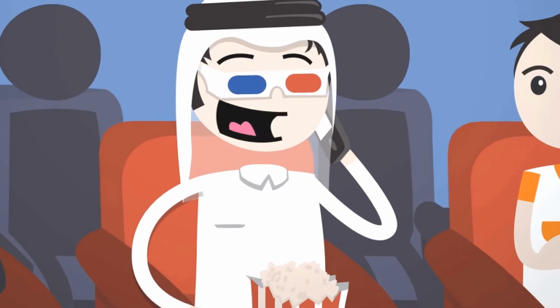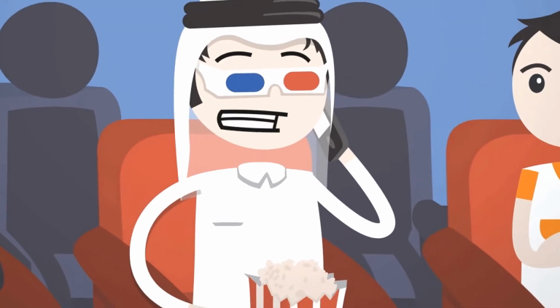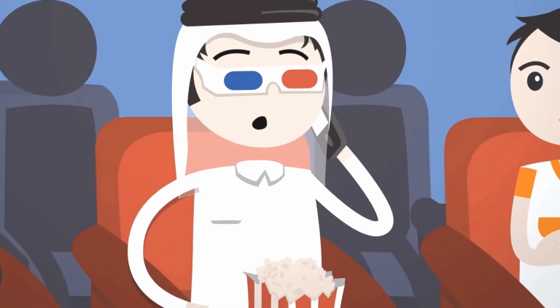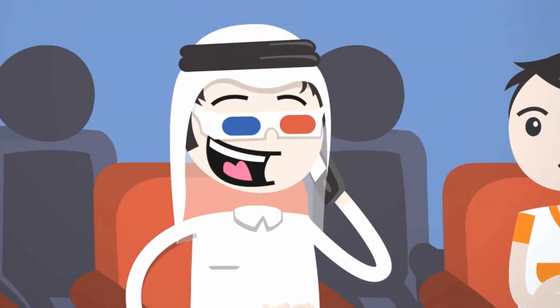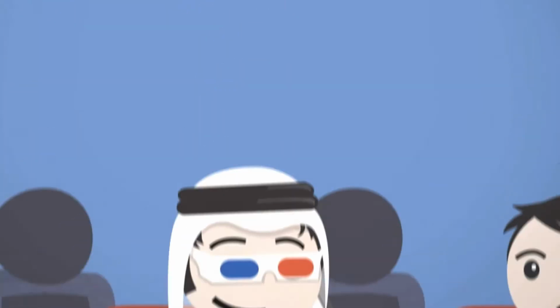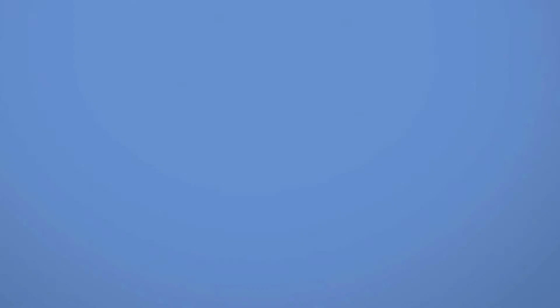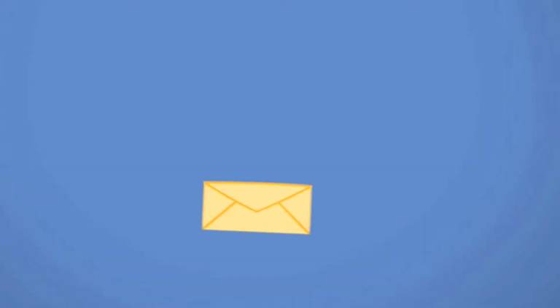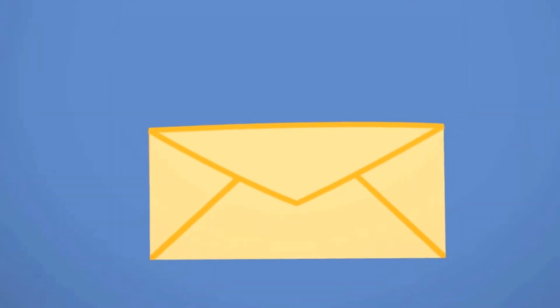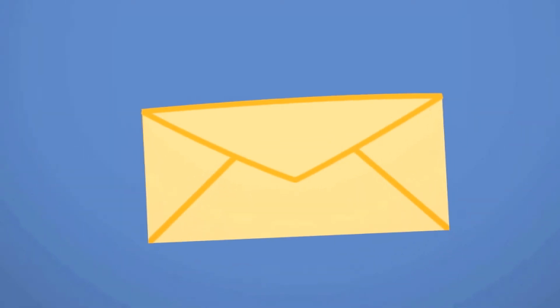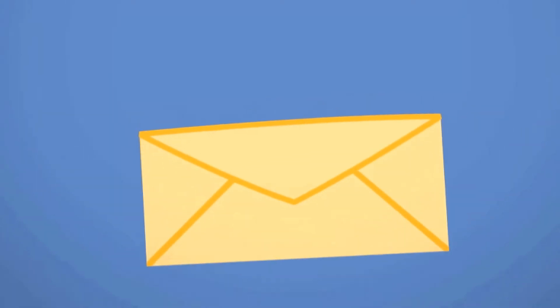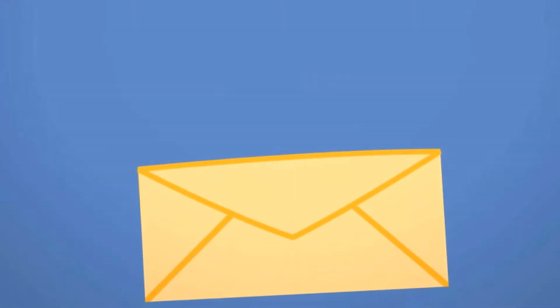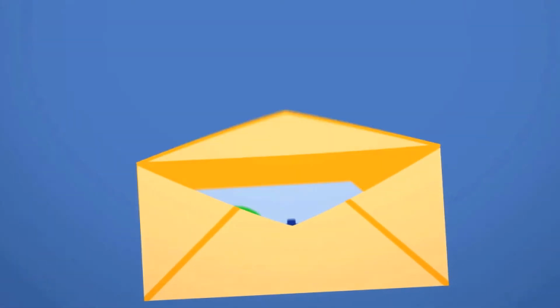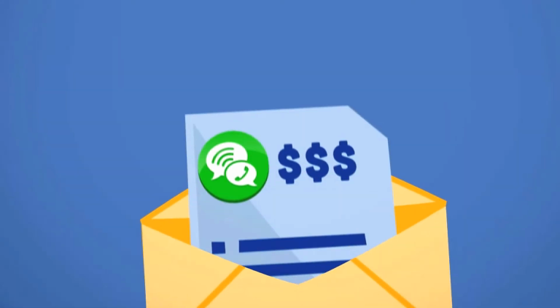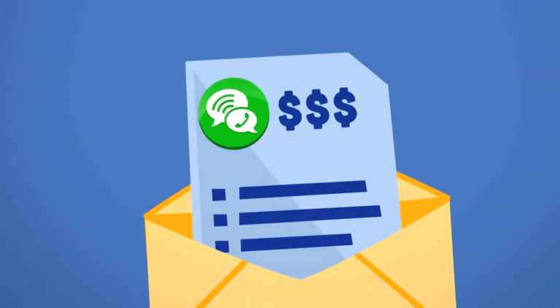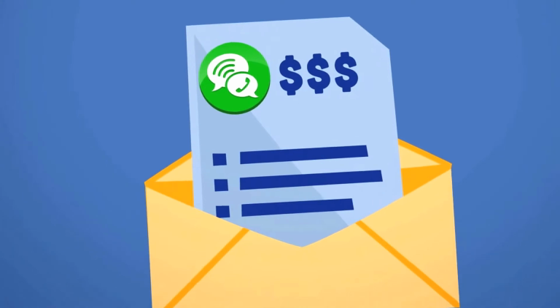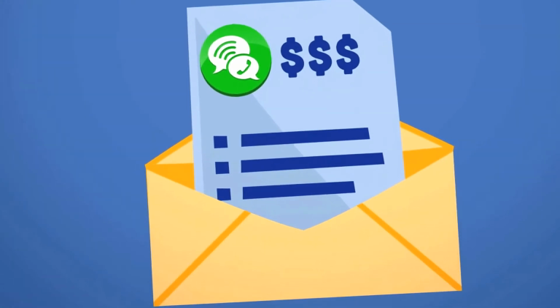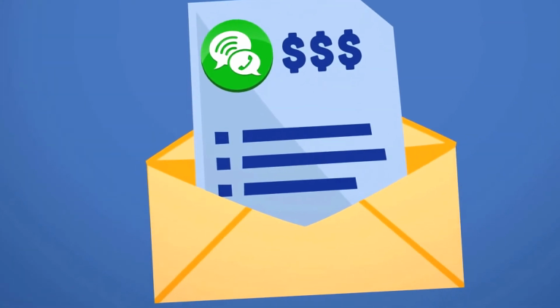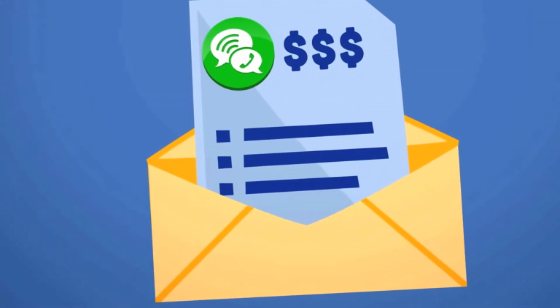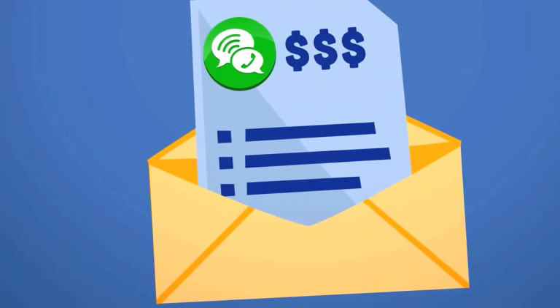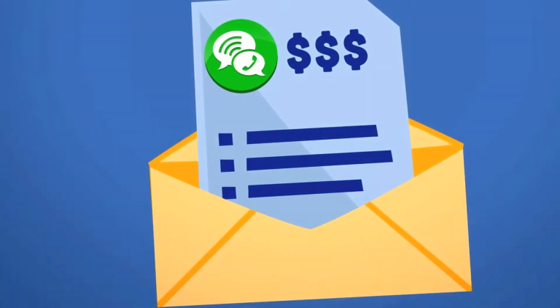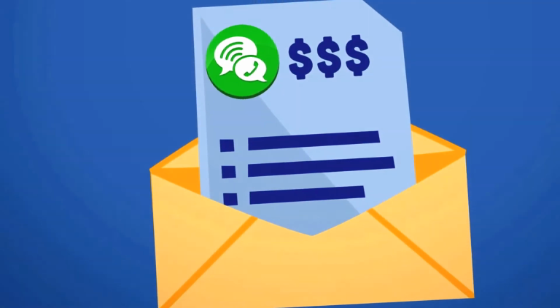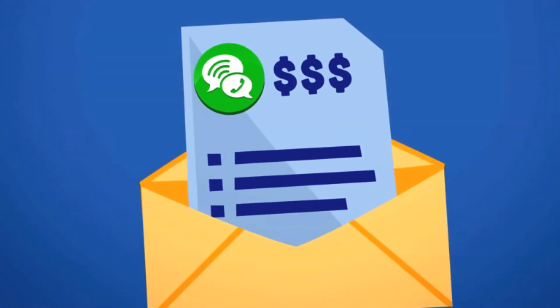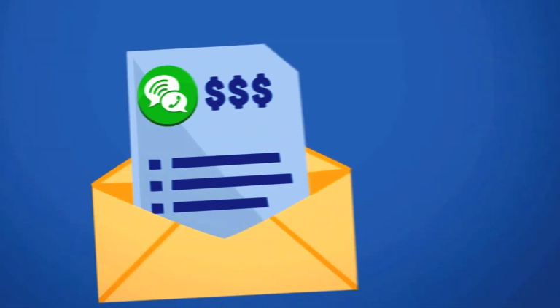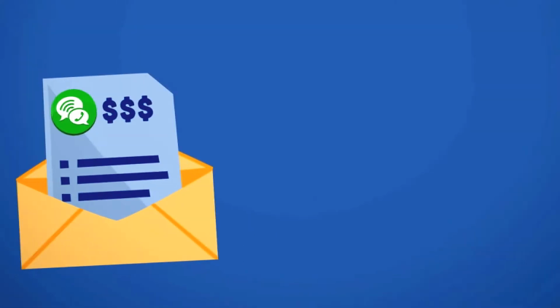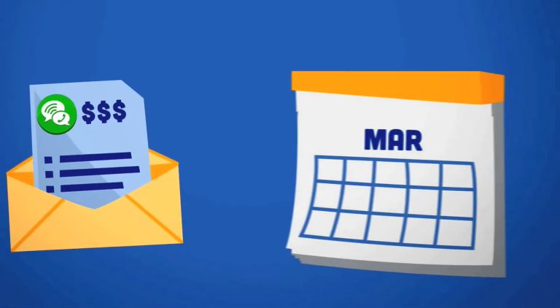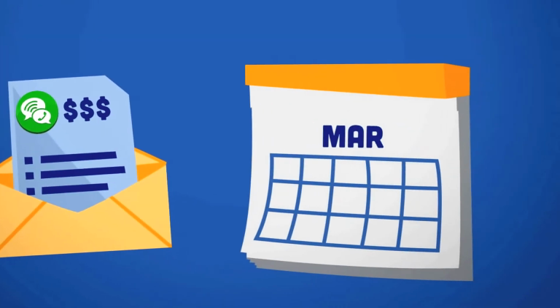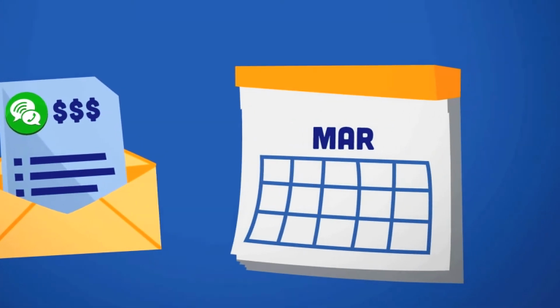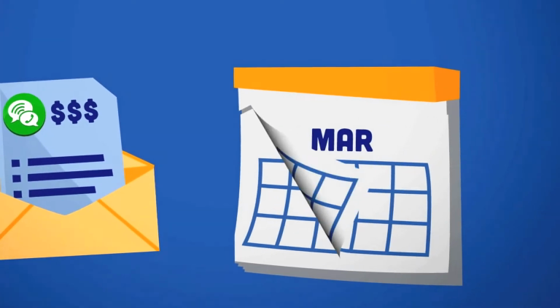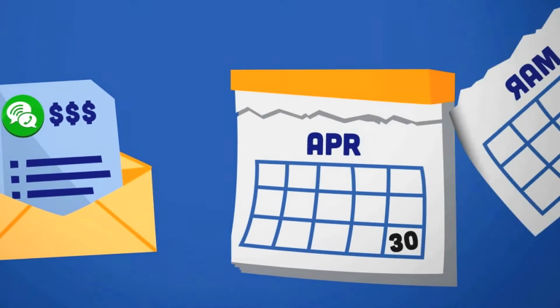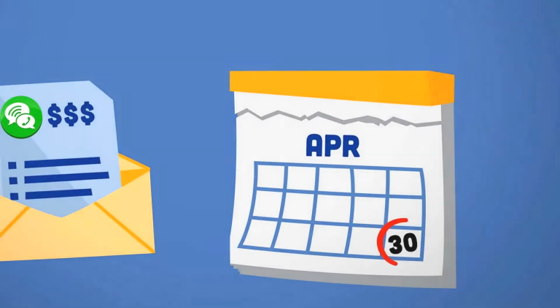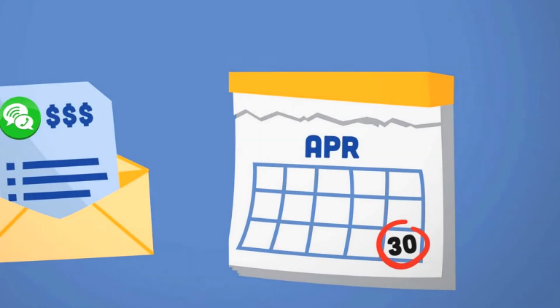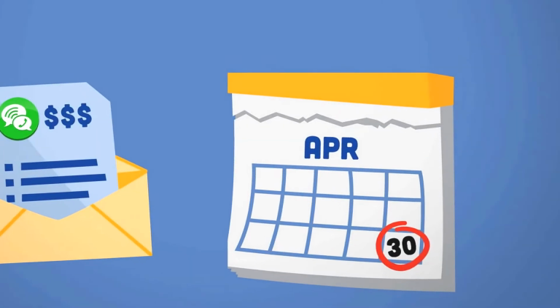Also, remember to pay all your outstanding bills with your previous provider before switching. You'll have just 30 days to settle your final bill.